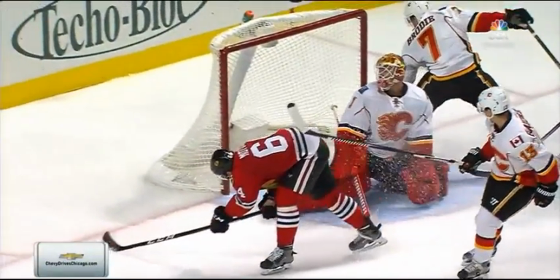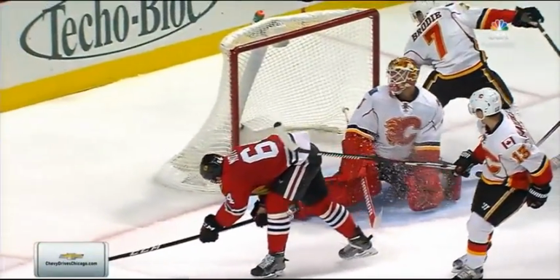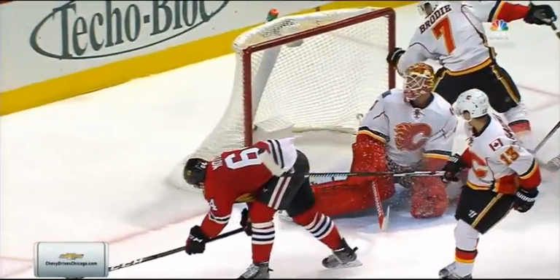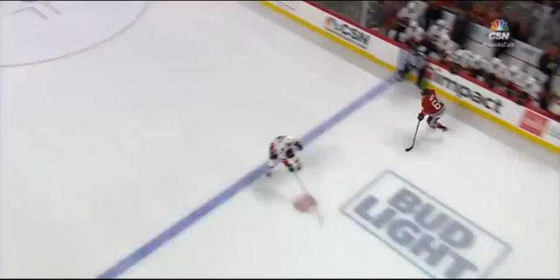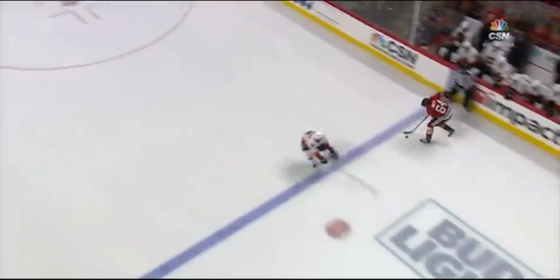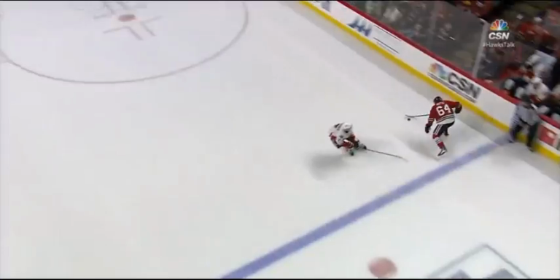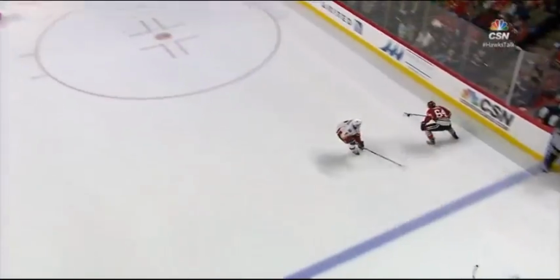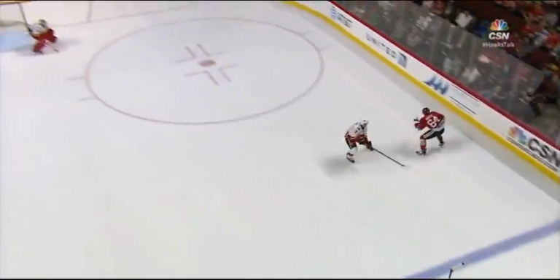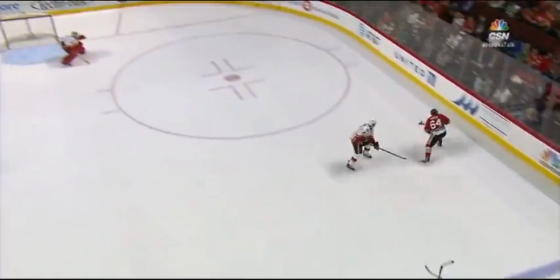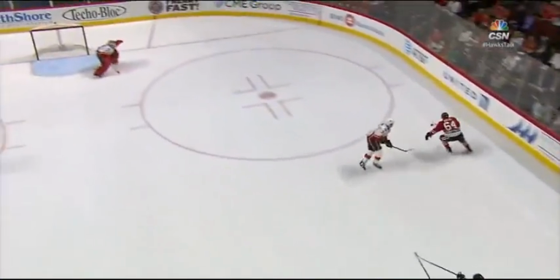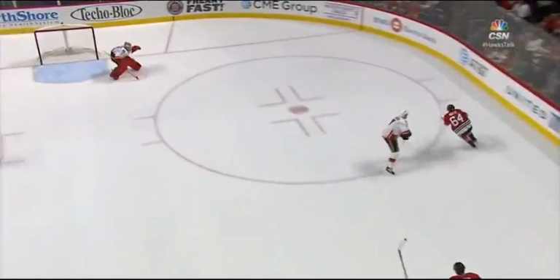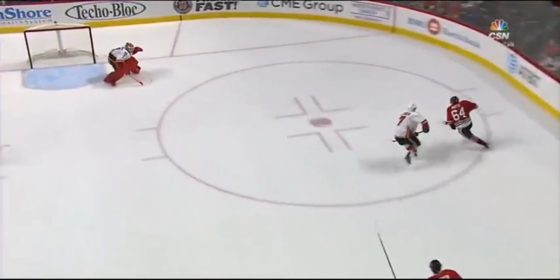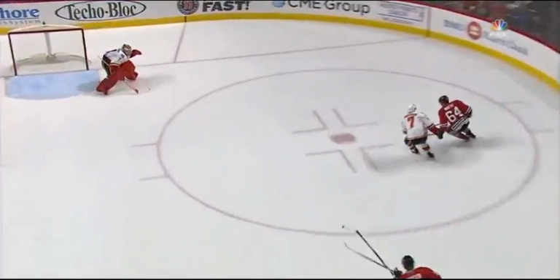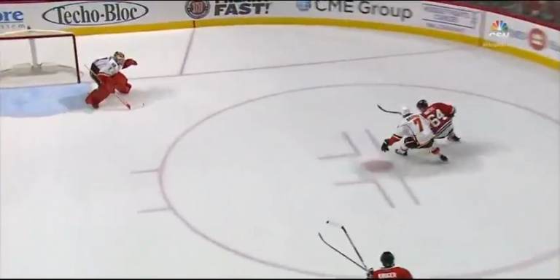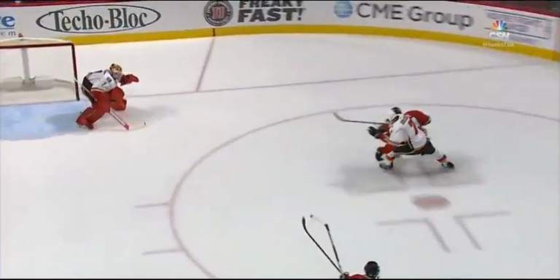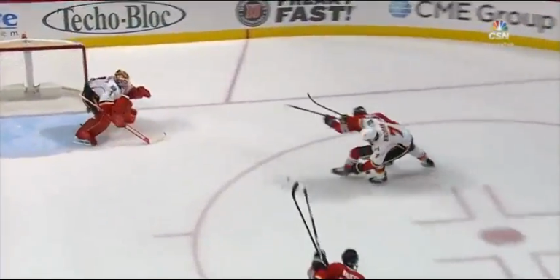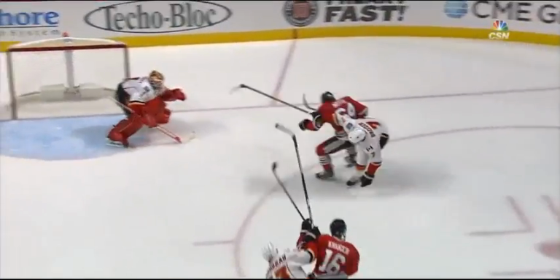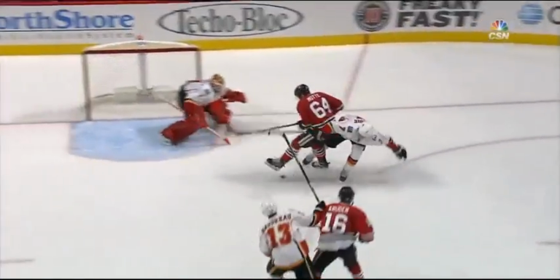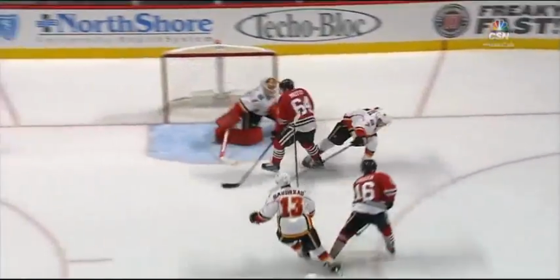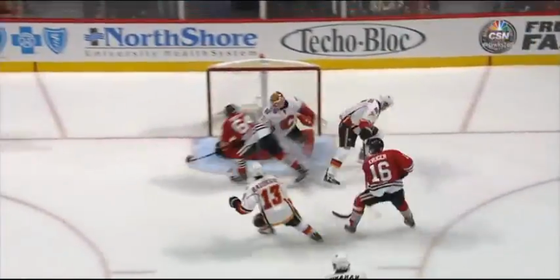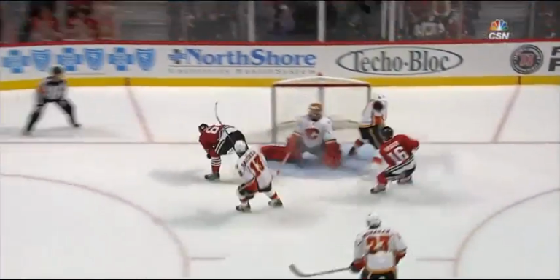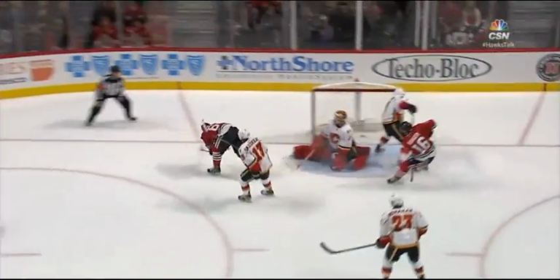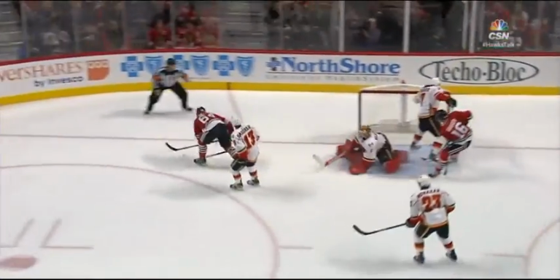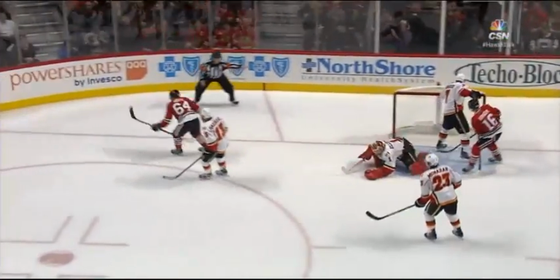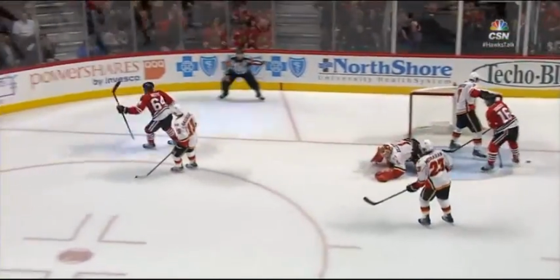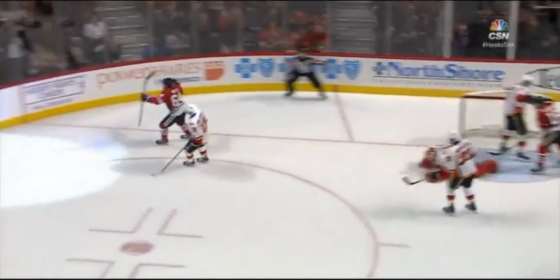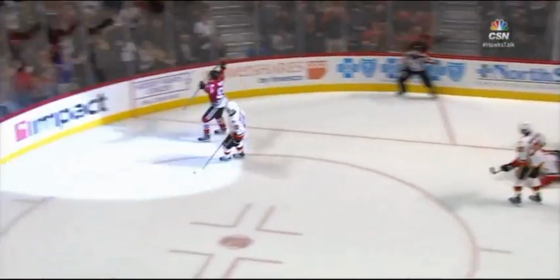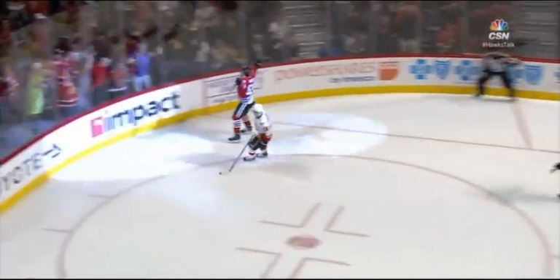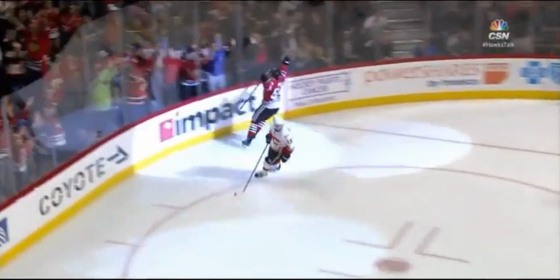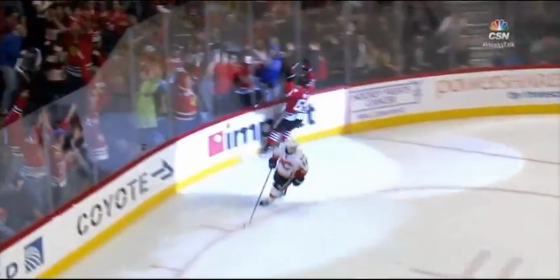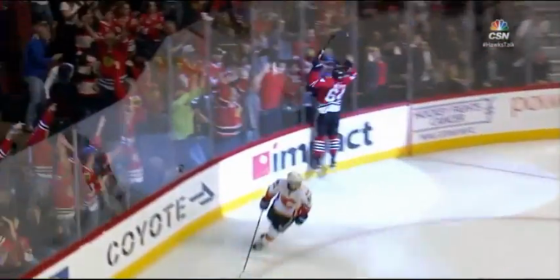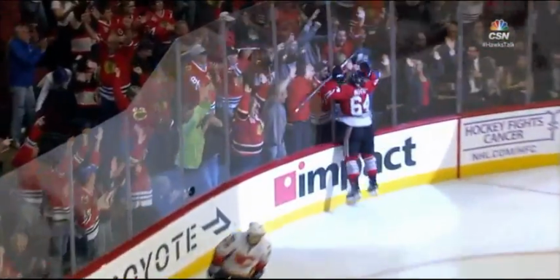Watch this skill level. Right skate, kick it over. No chance for Elliott to get across.